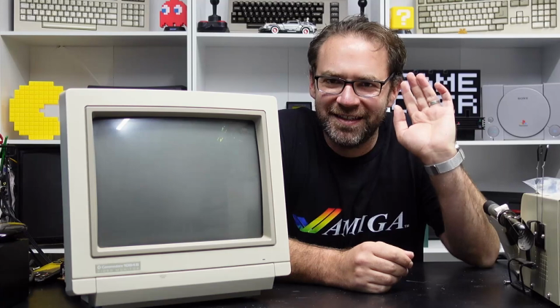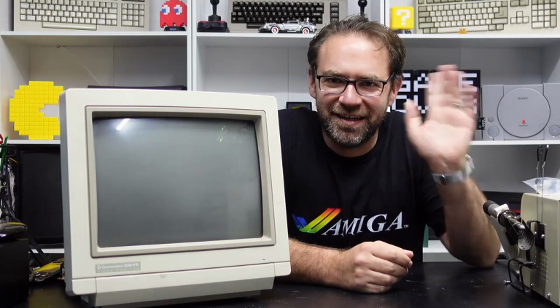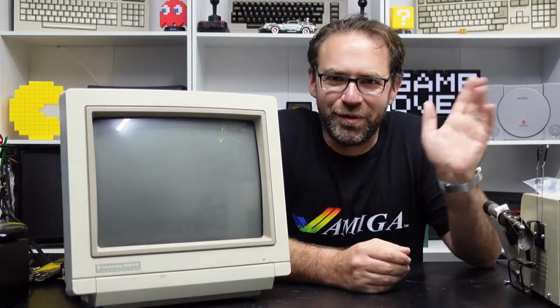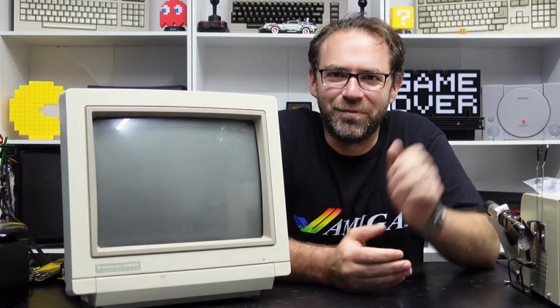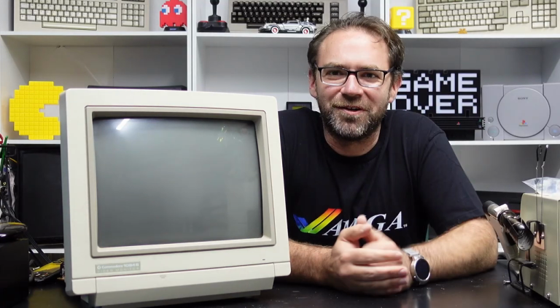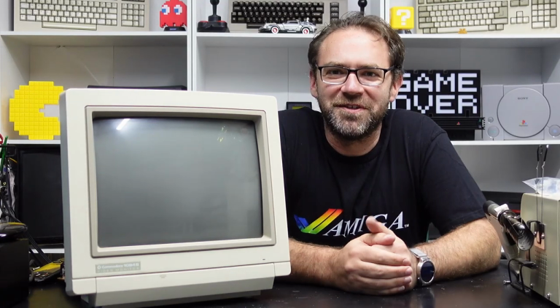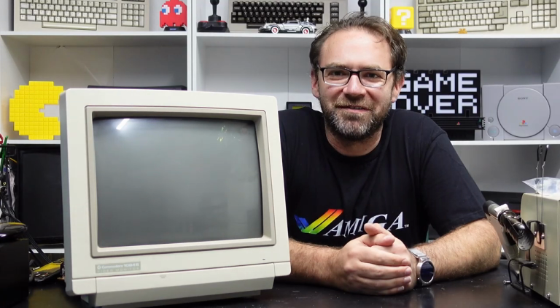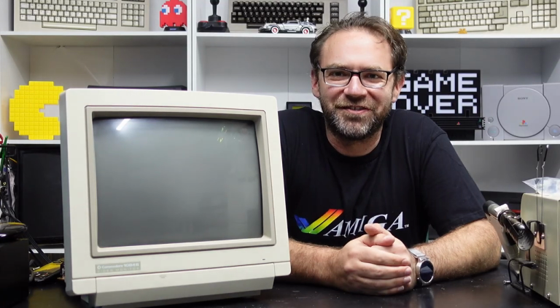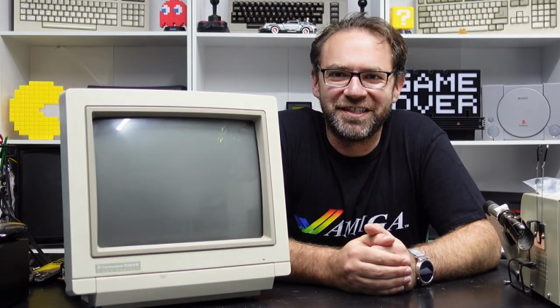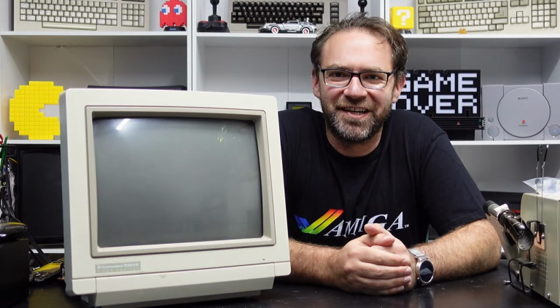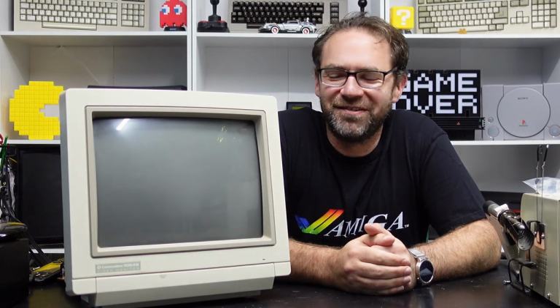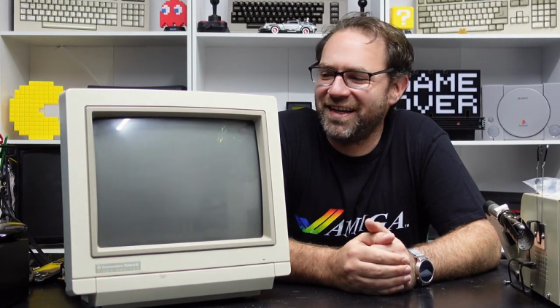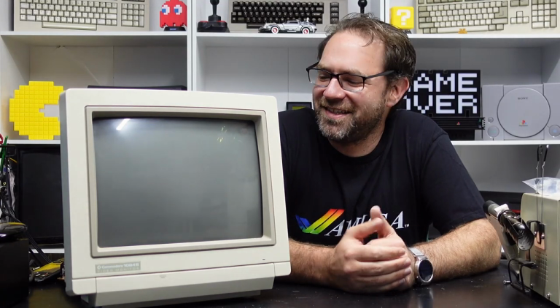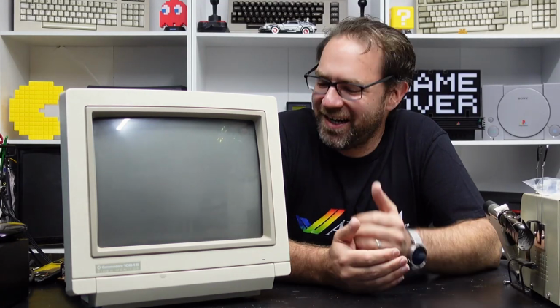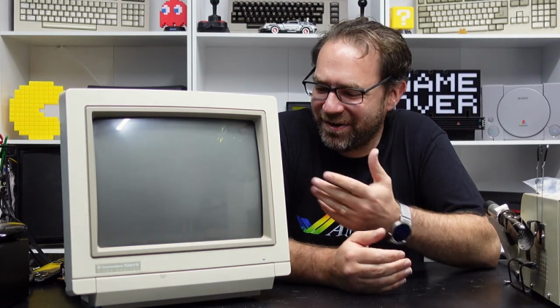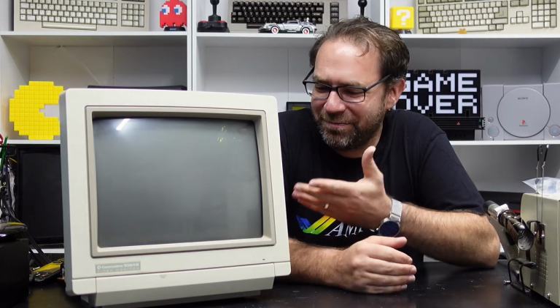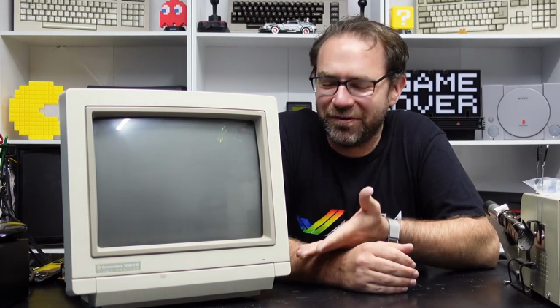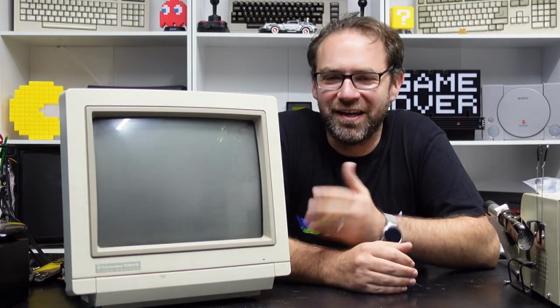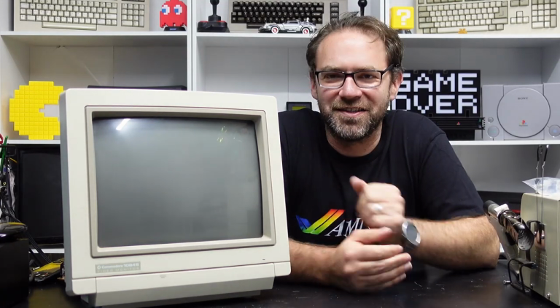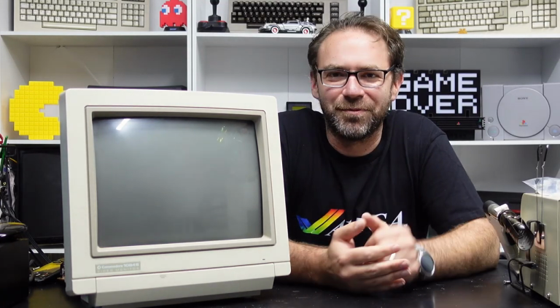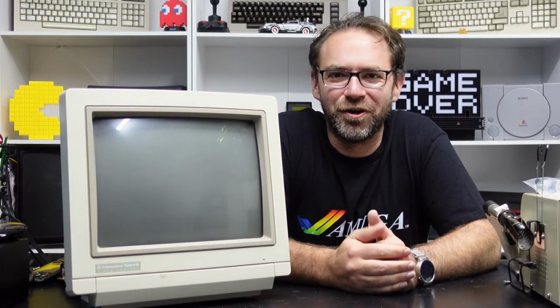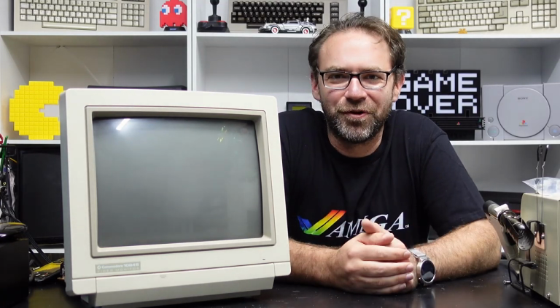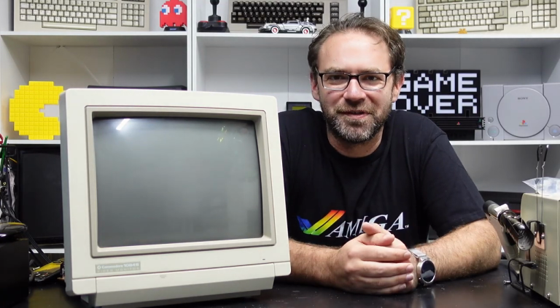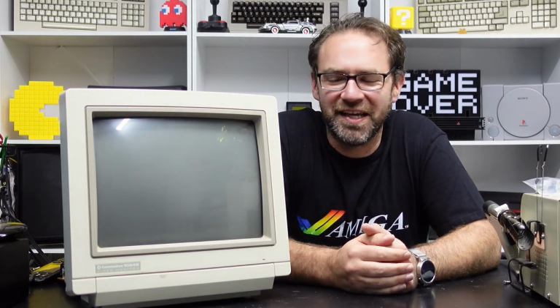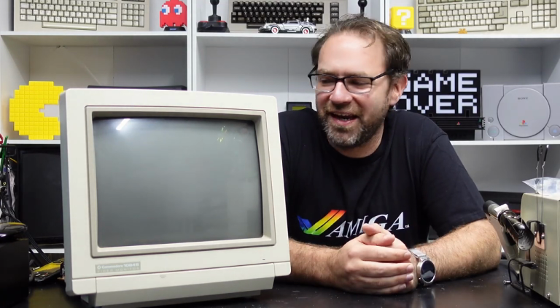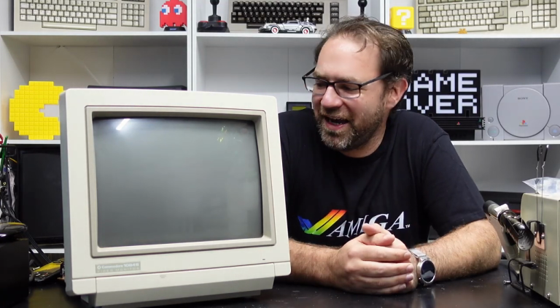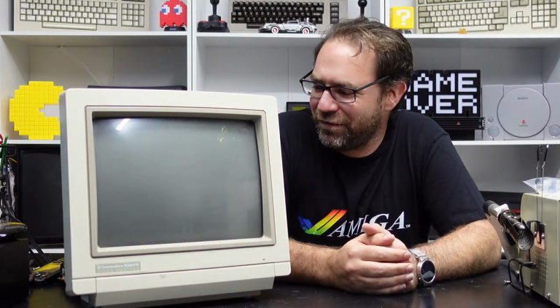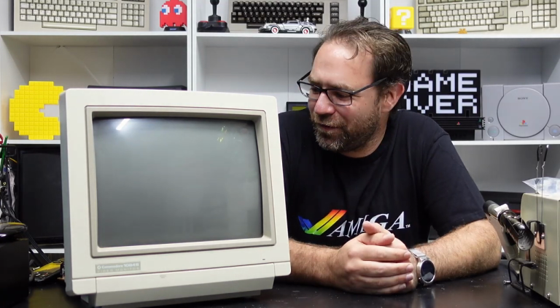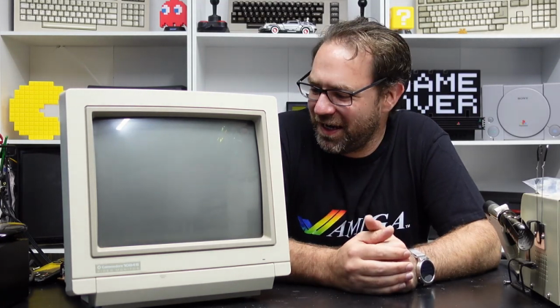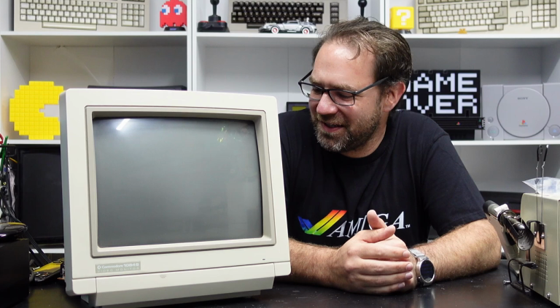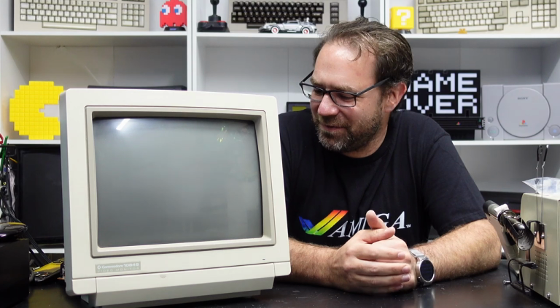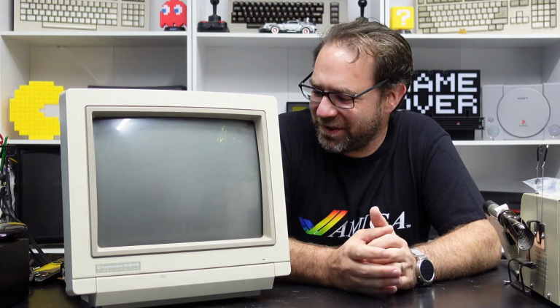Hey everyone and welcome to the Retro Channel, and today we're going to be looking at some Commodore 1084S monitors.